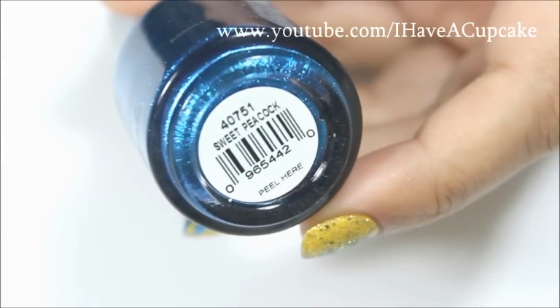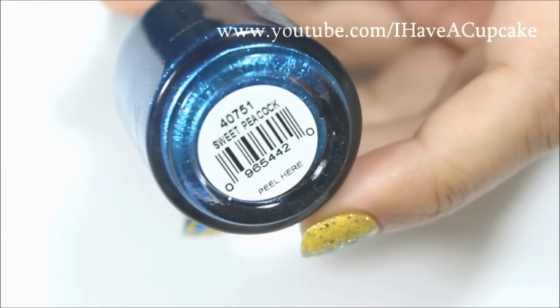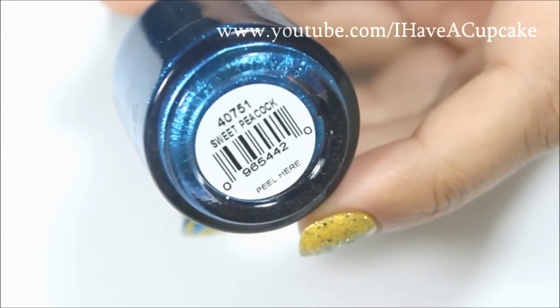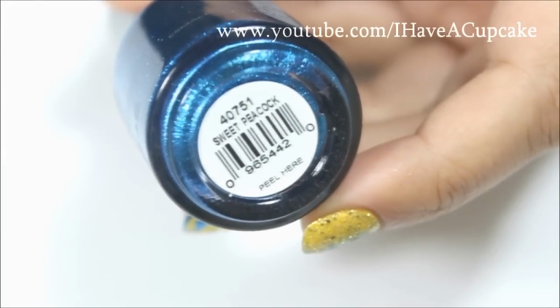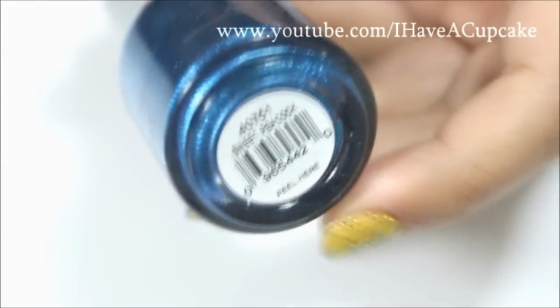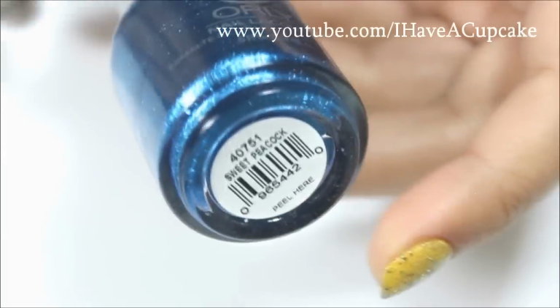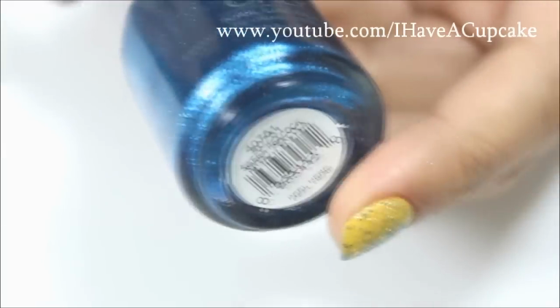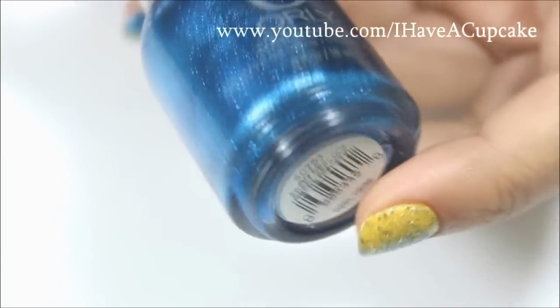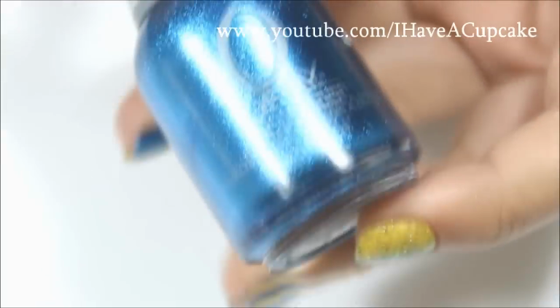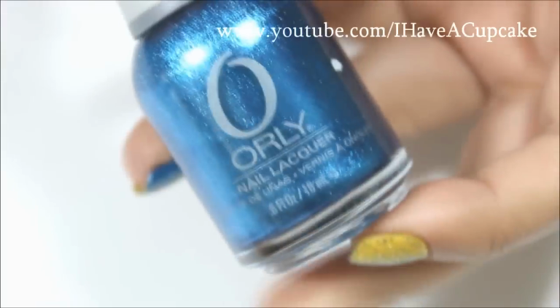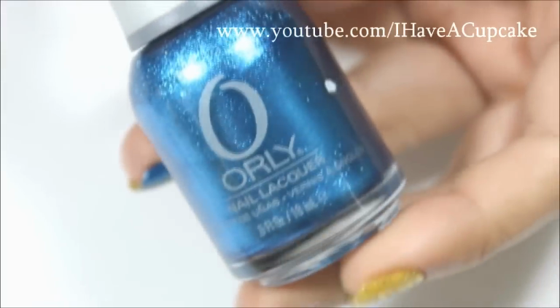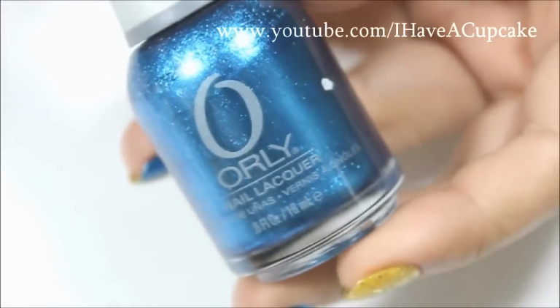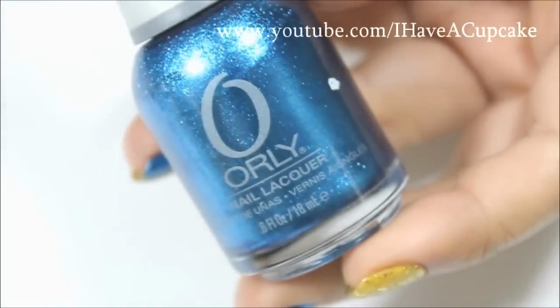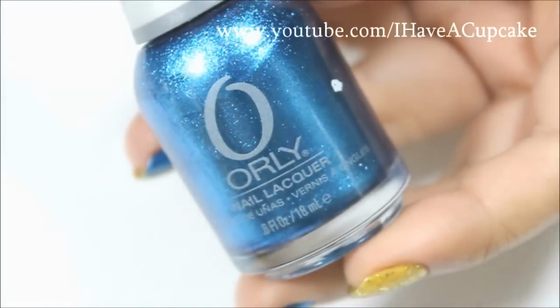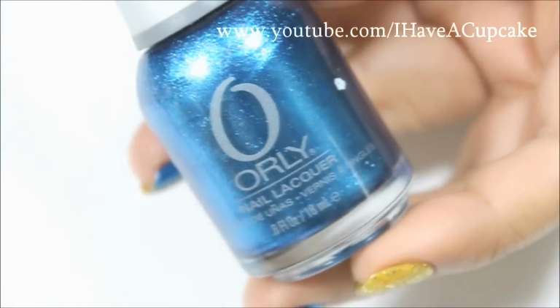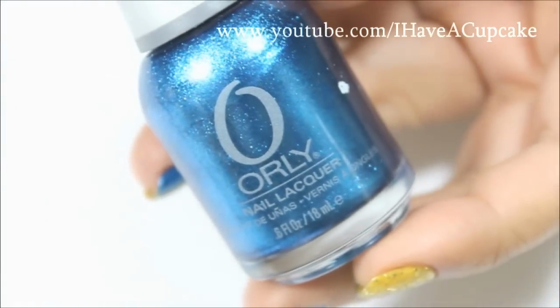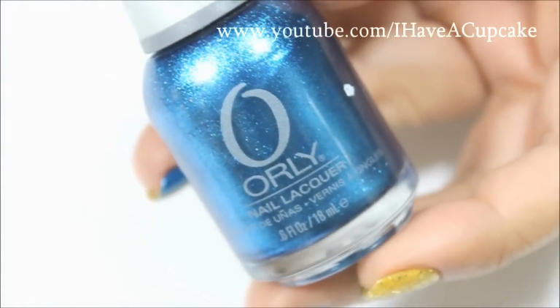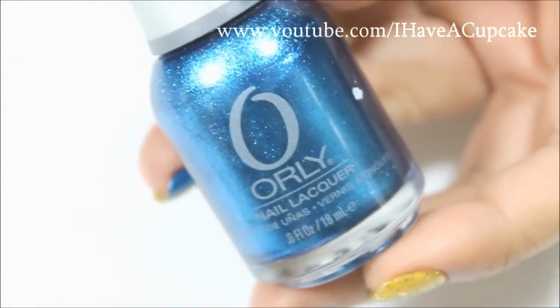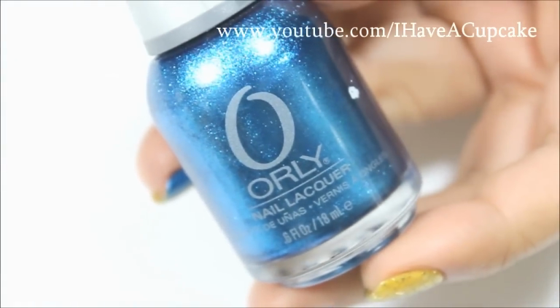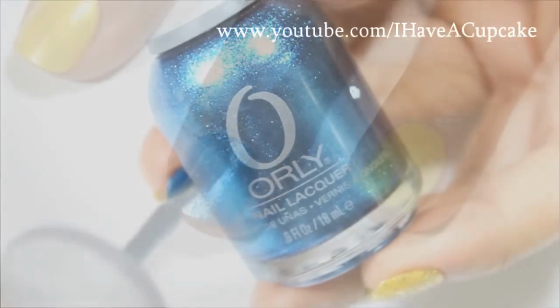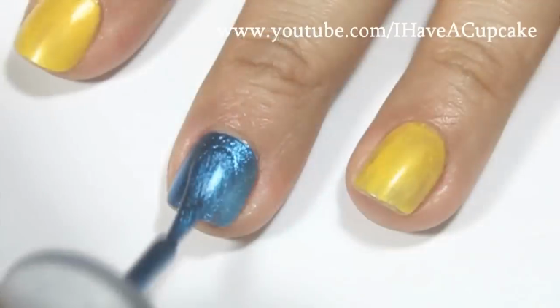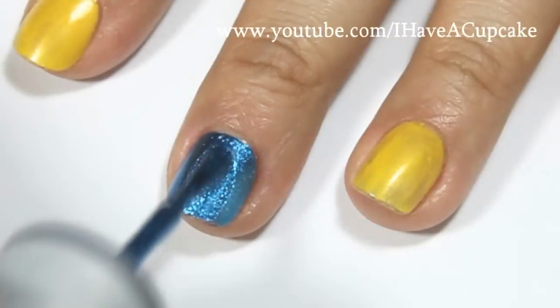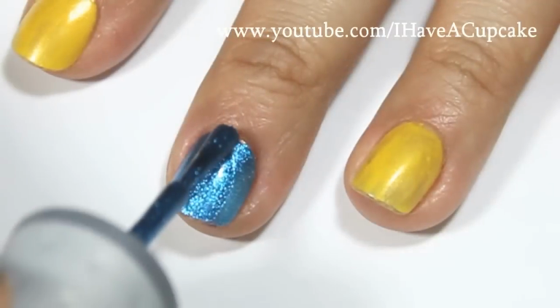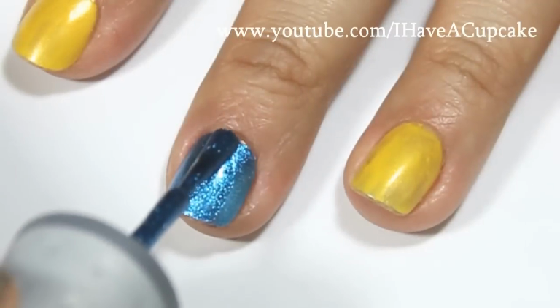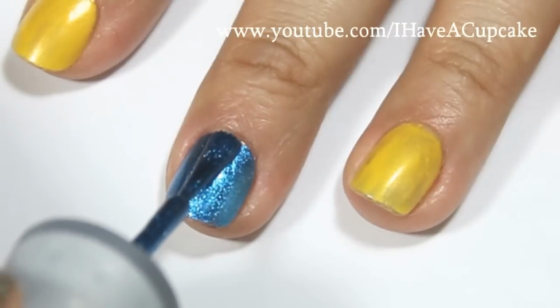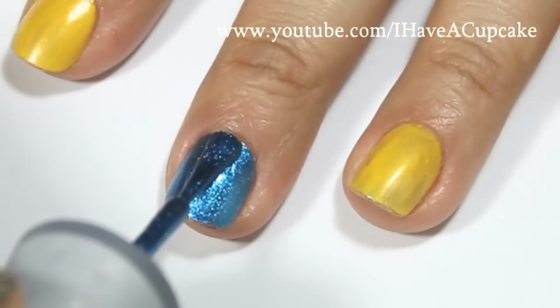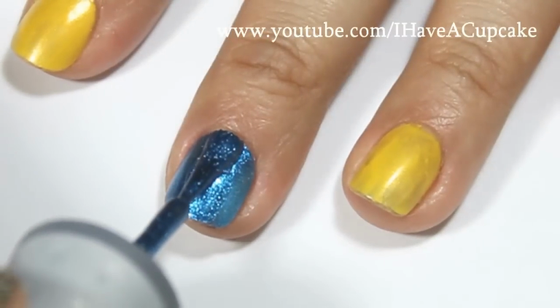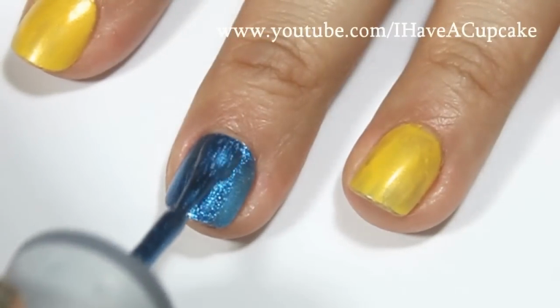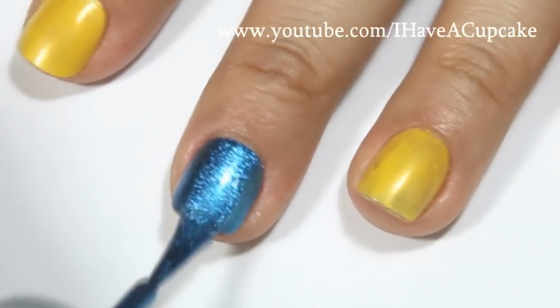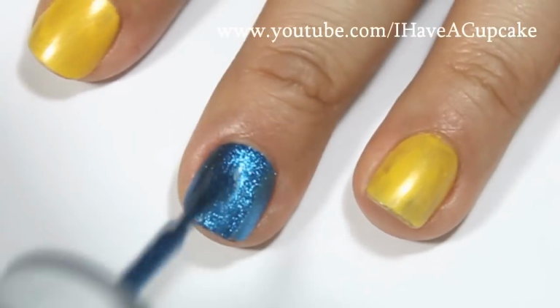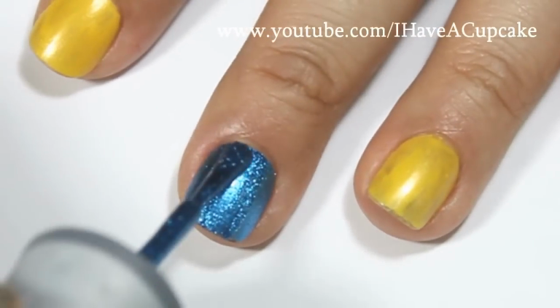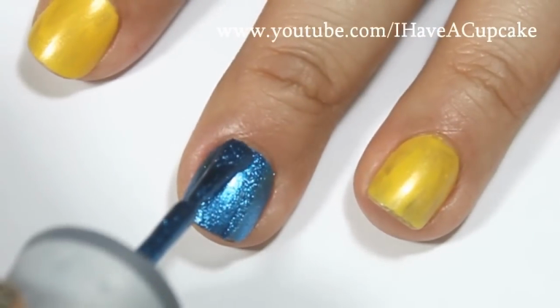With Sweet Peacock by Orly, I will be doing two coats of that on my middle finger.